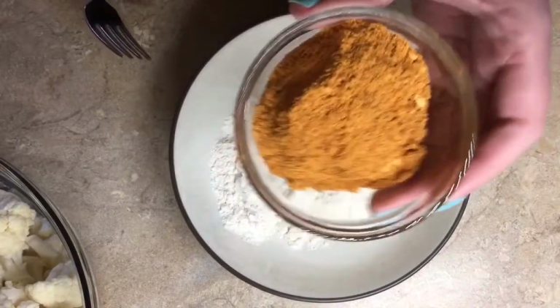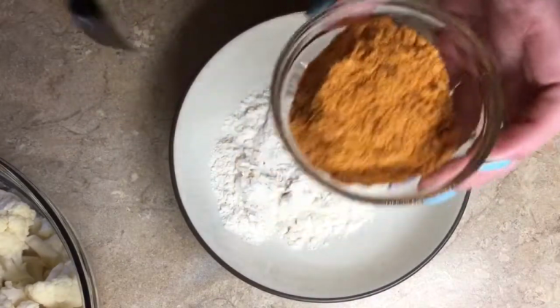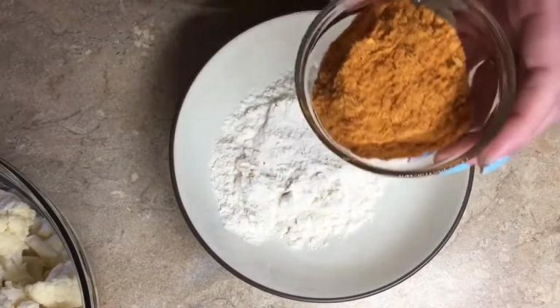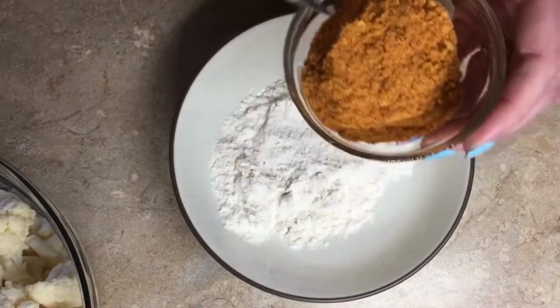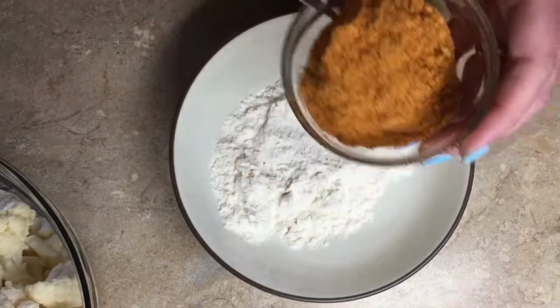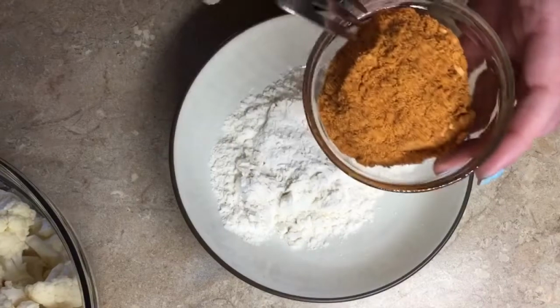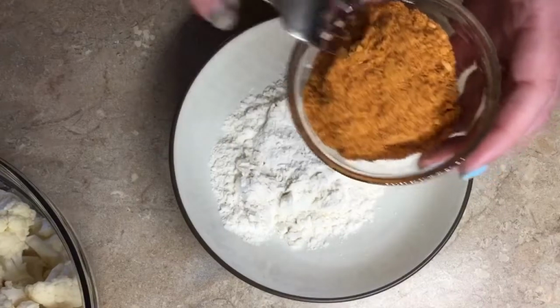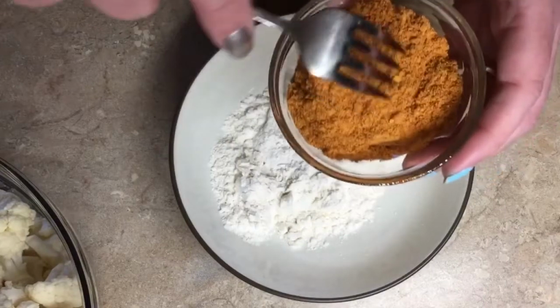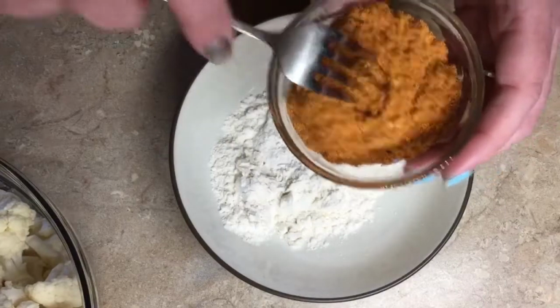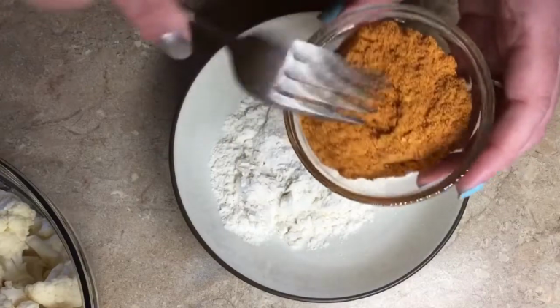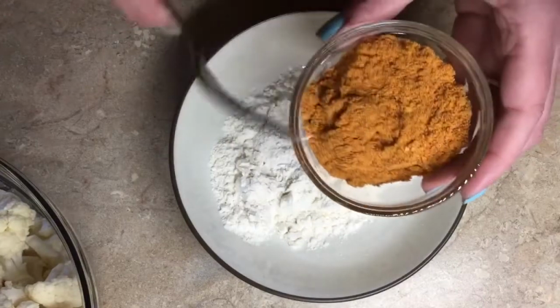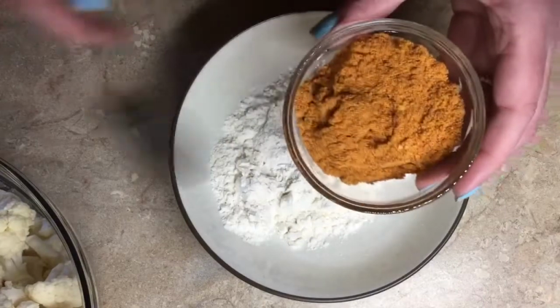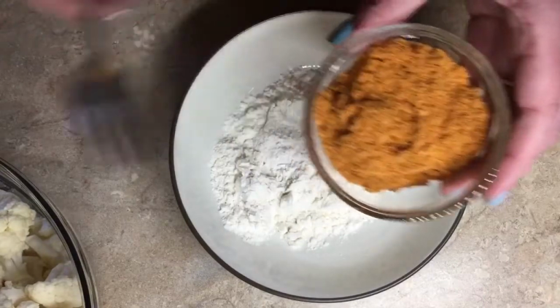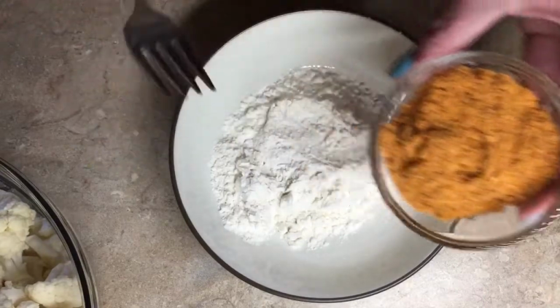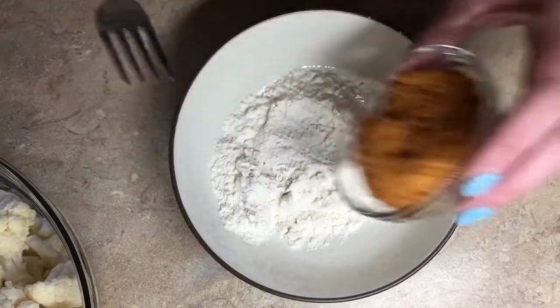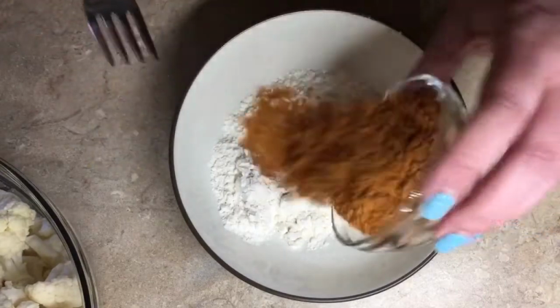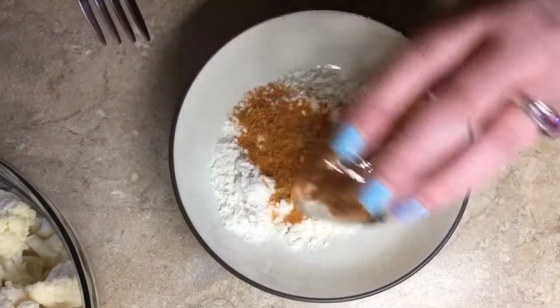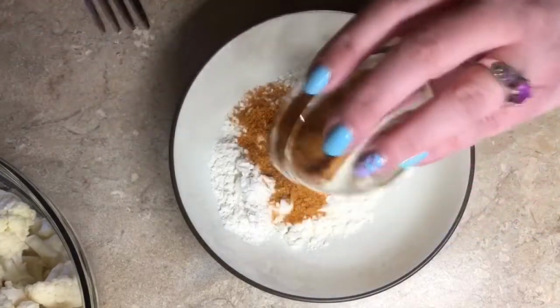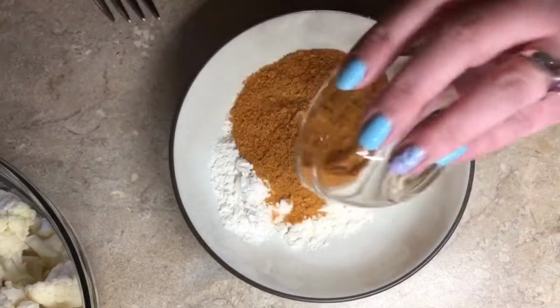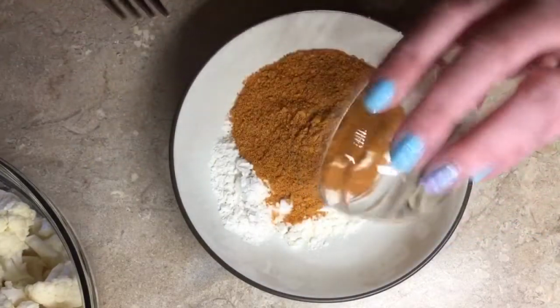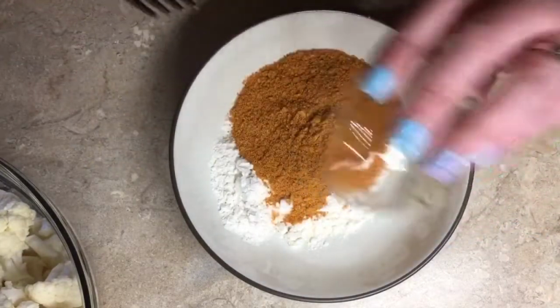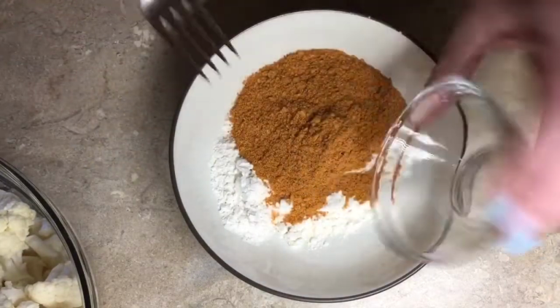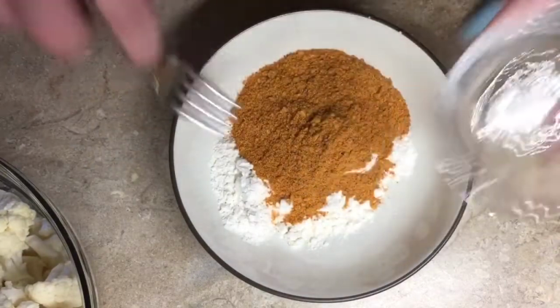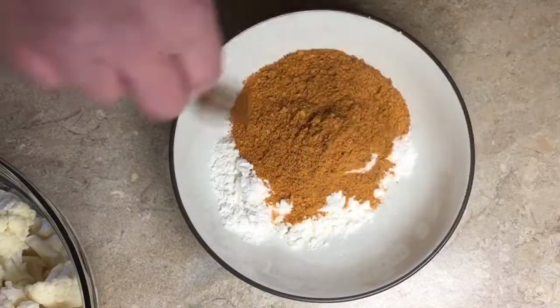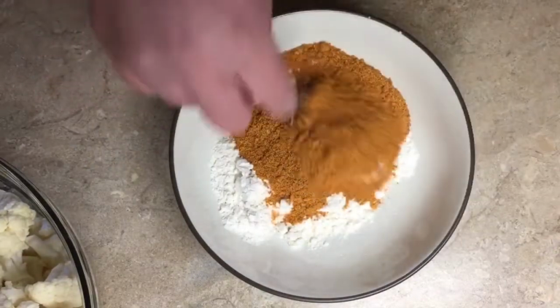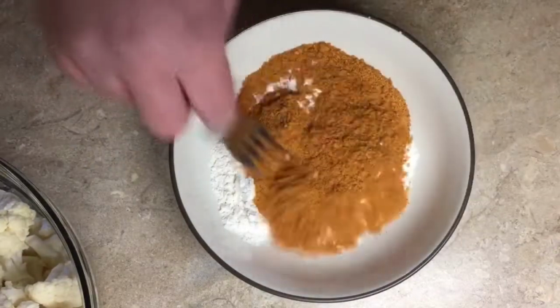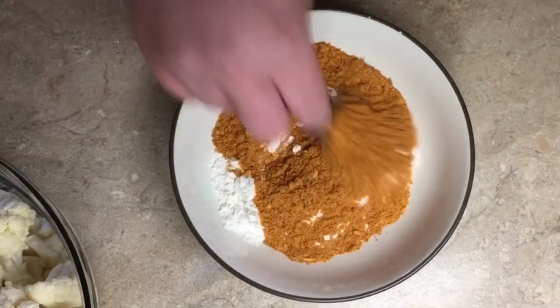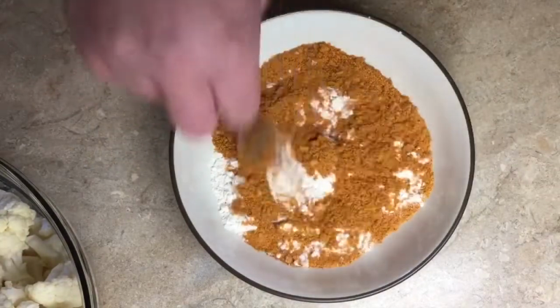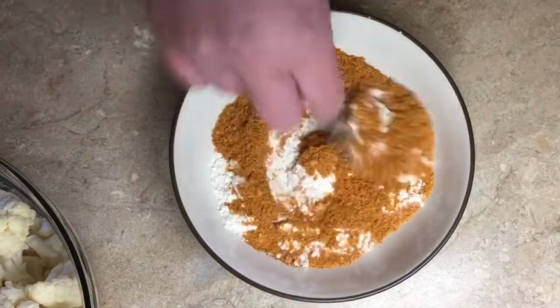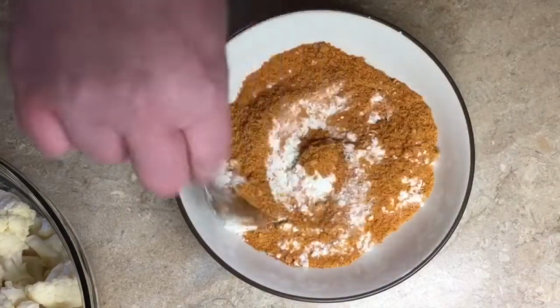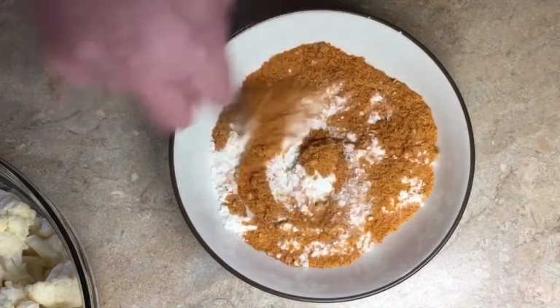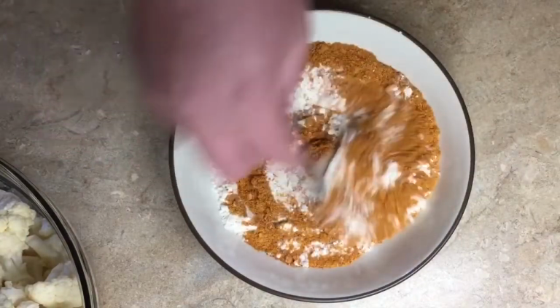Then I'm going to add taco seasoning like you would to your normal ground beef or something like that, and we're just going to mix this together.